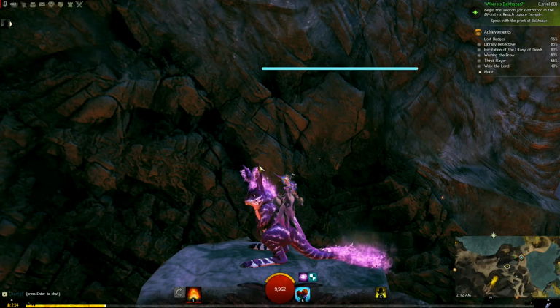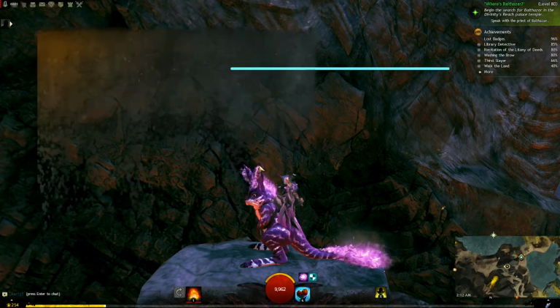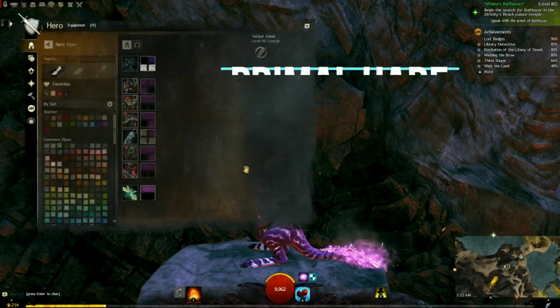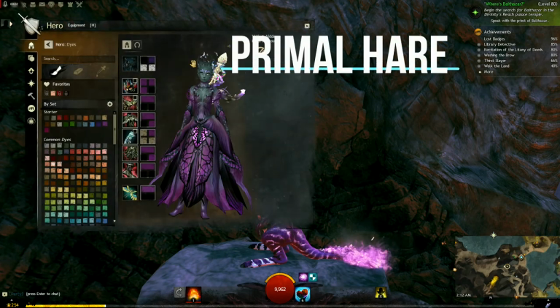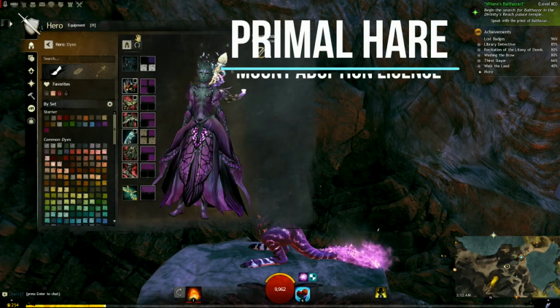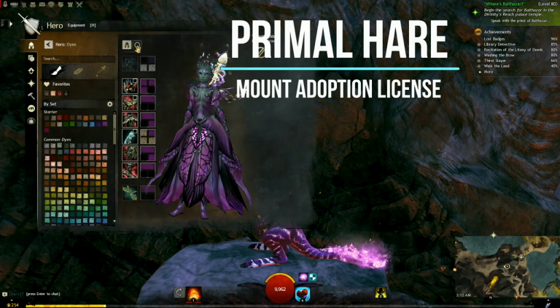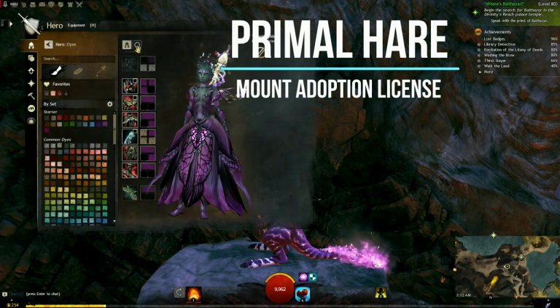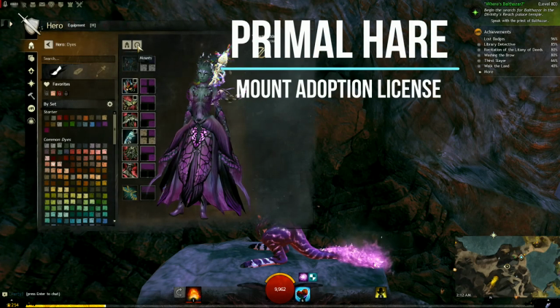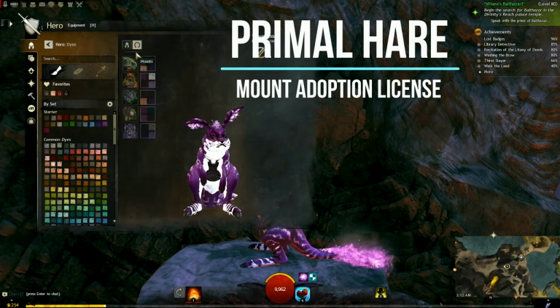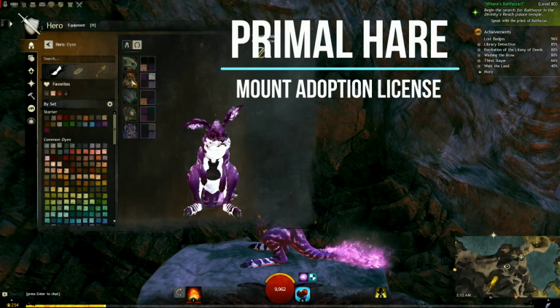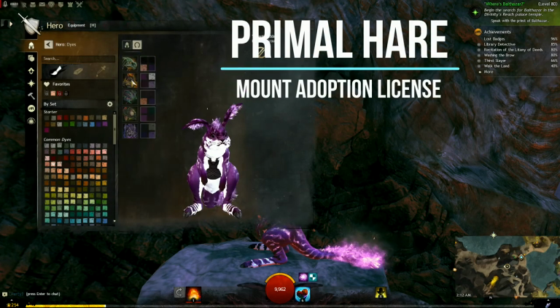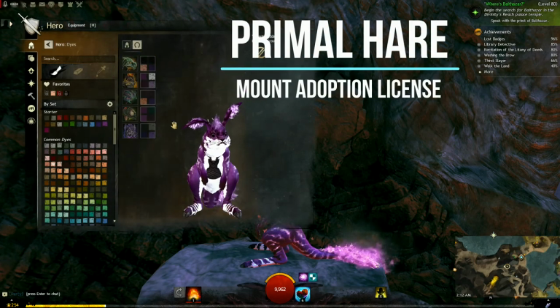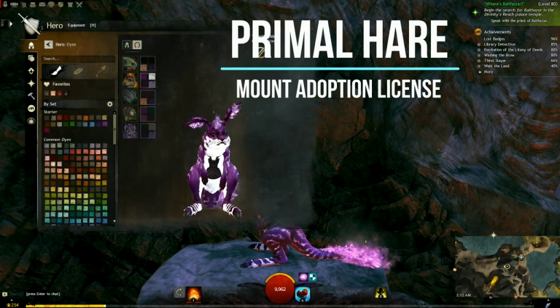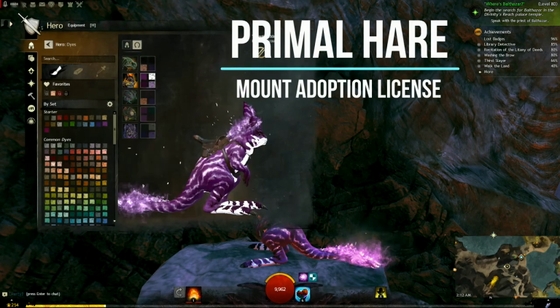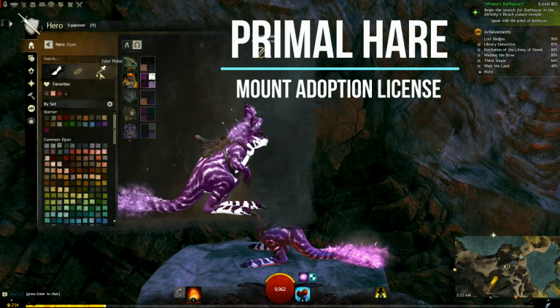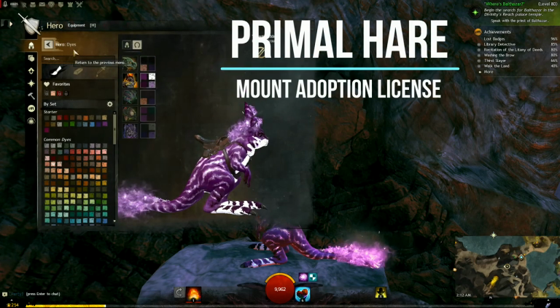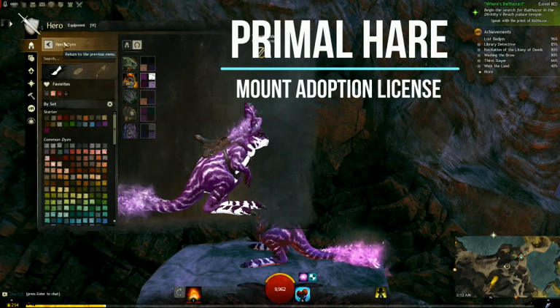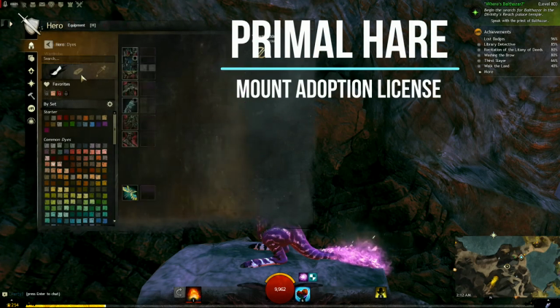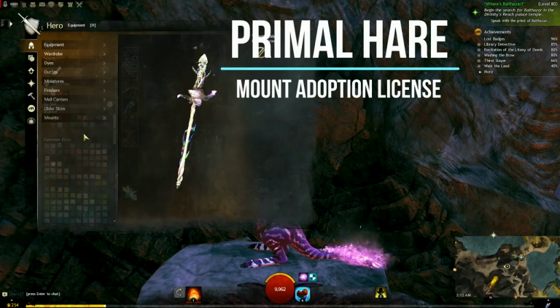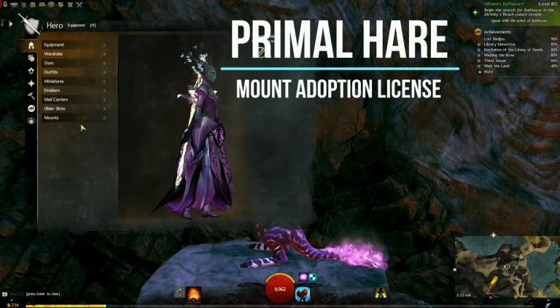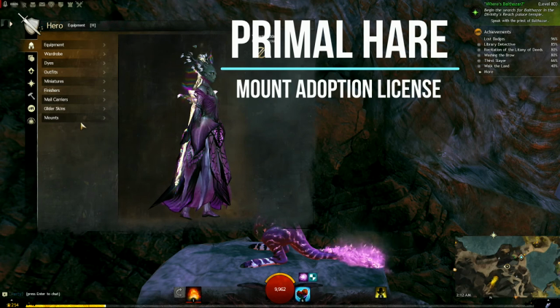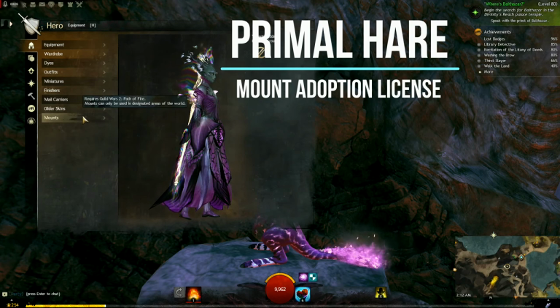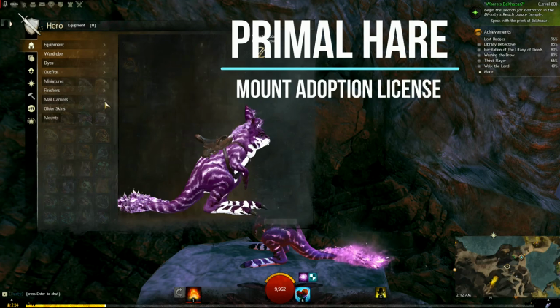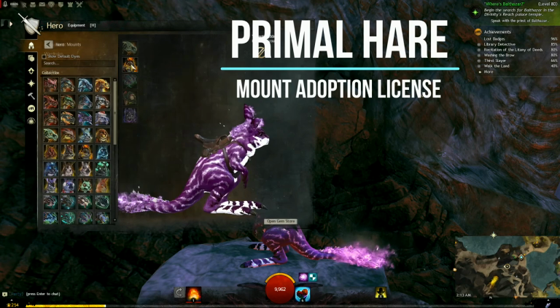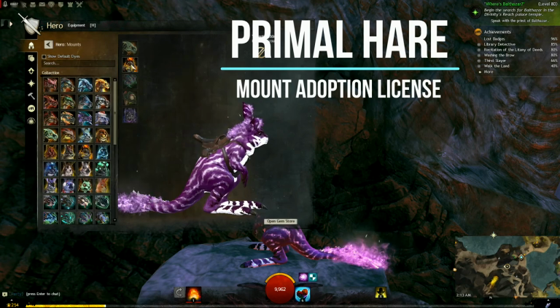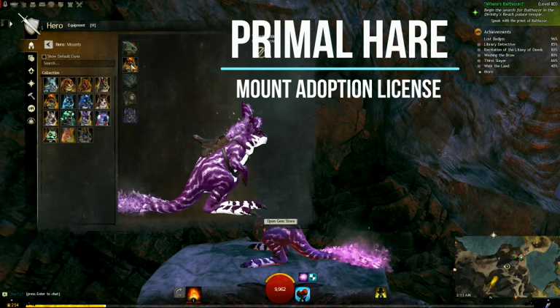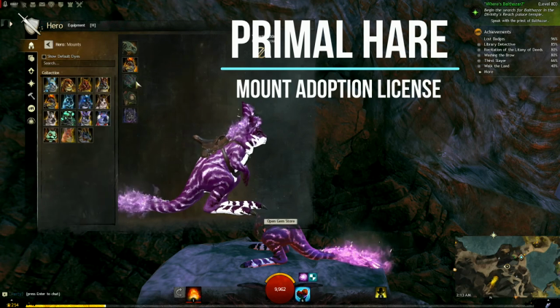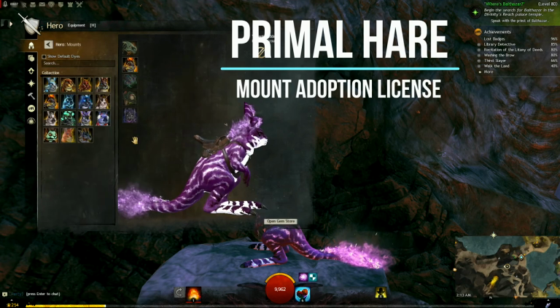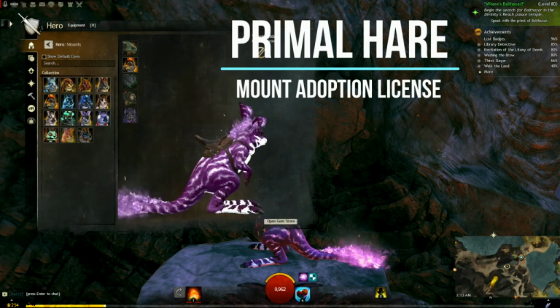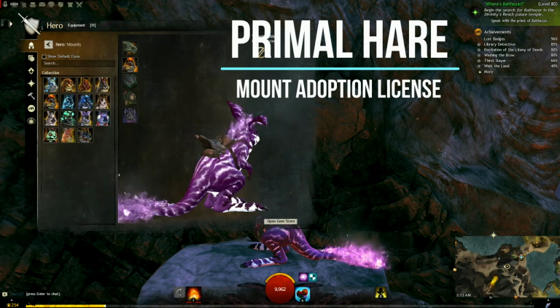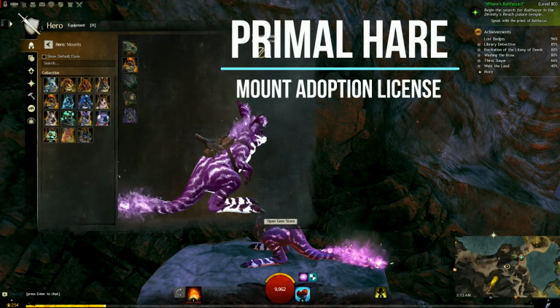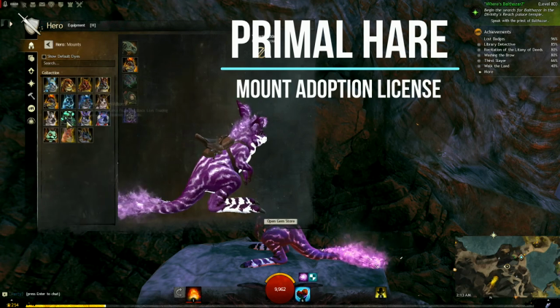Hi Internet! This is Ada and we are doing another mount skin dye video where we're going to do all the colors.